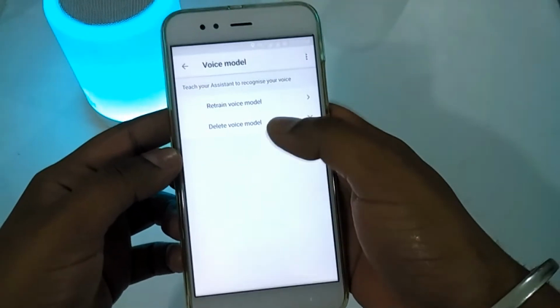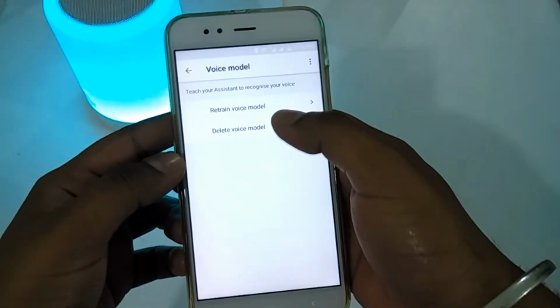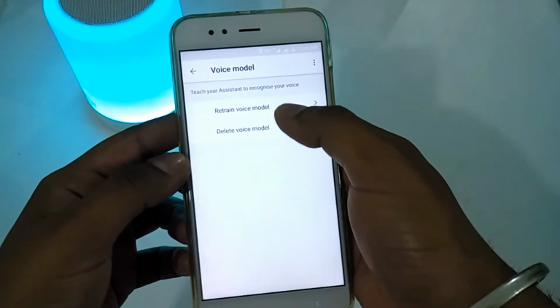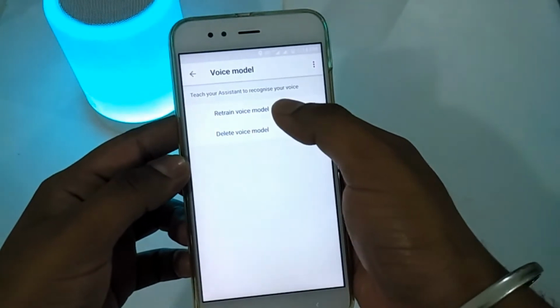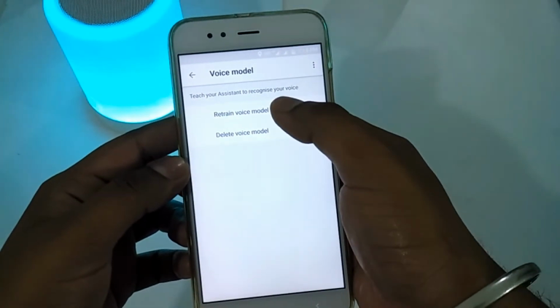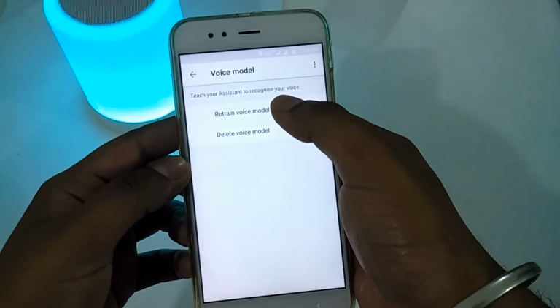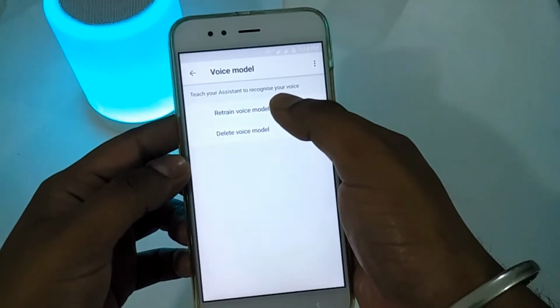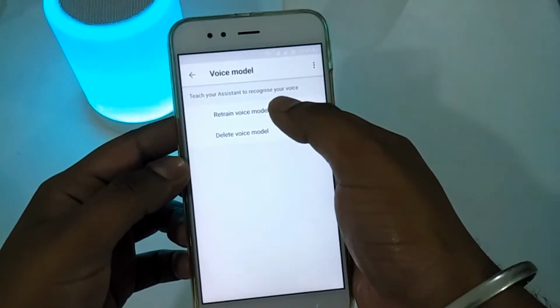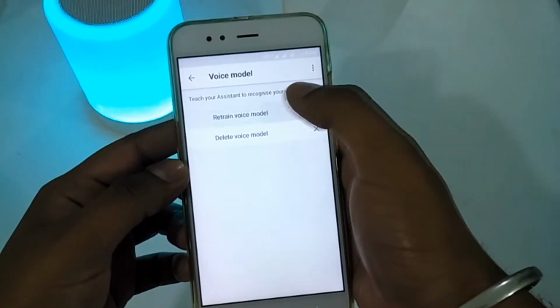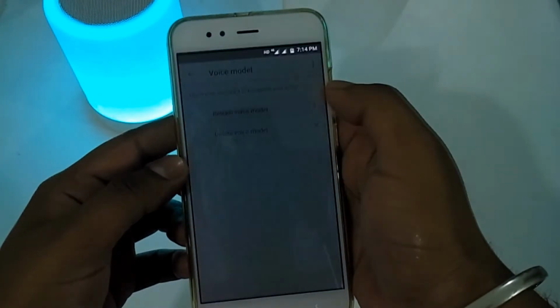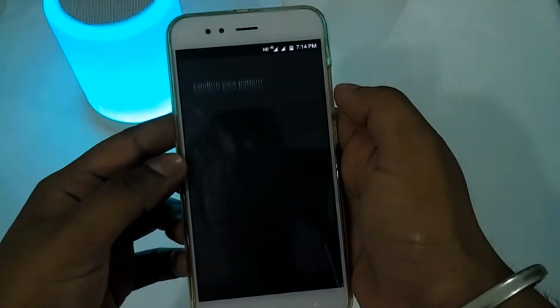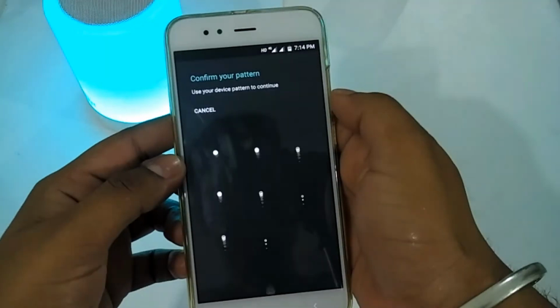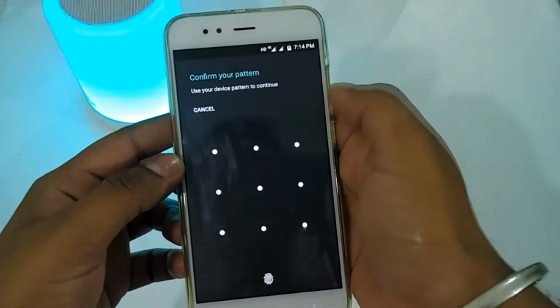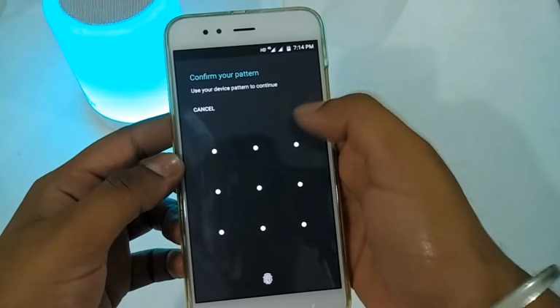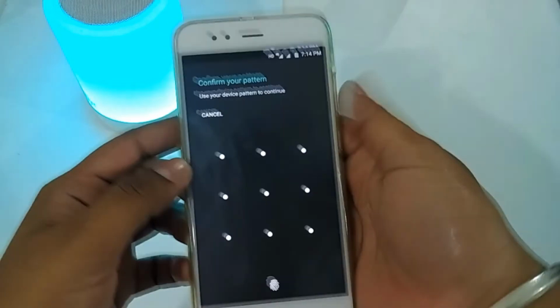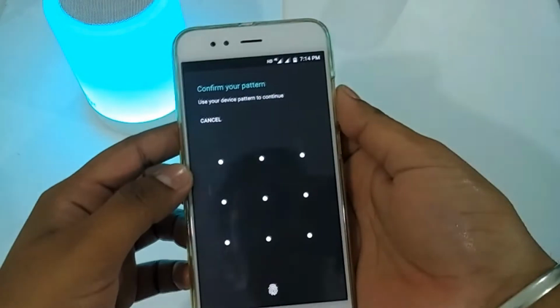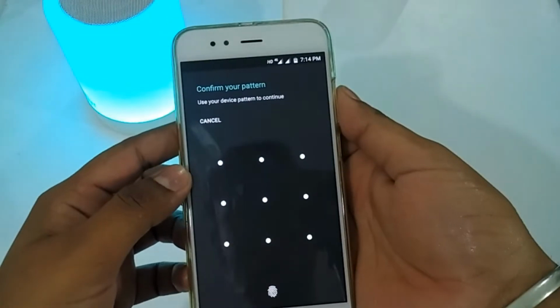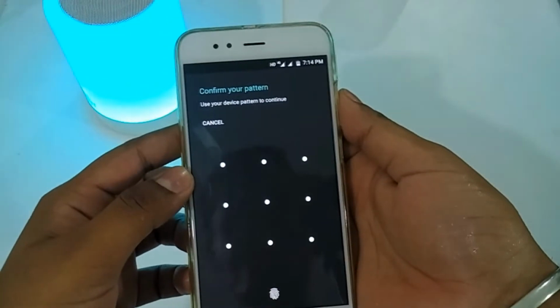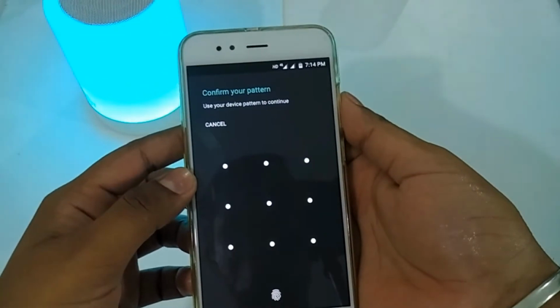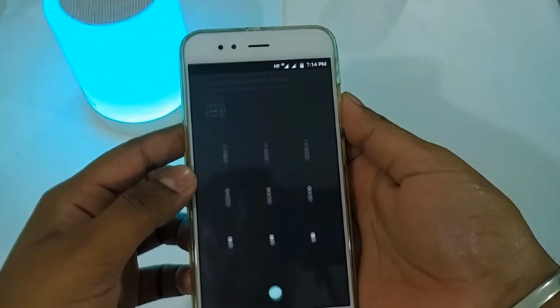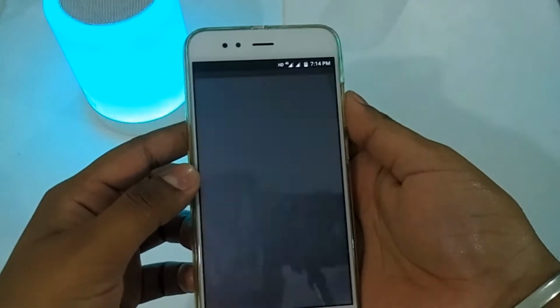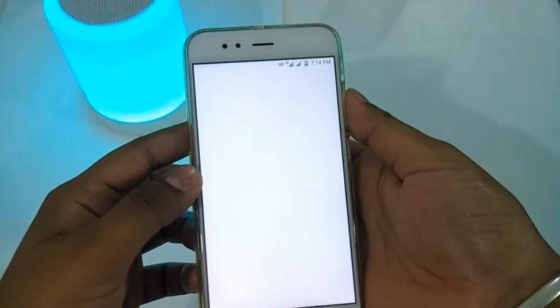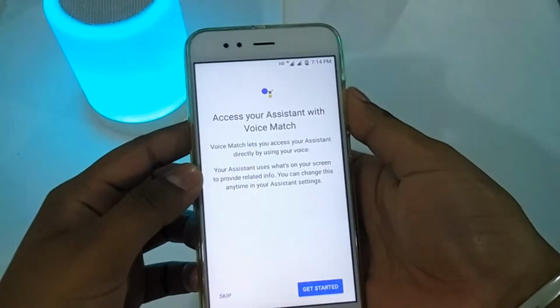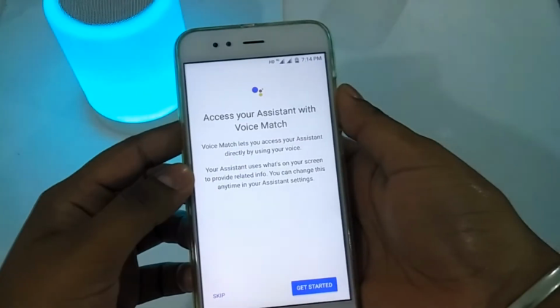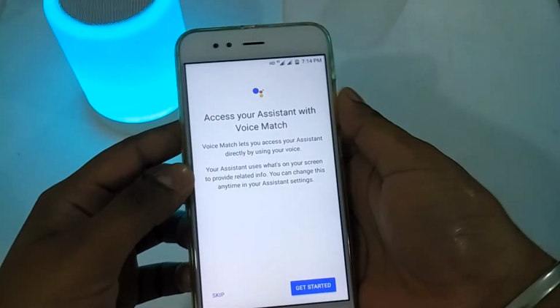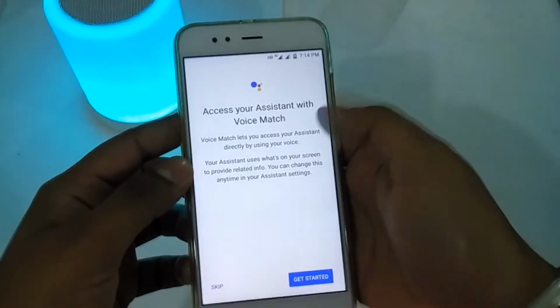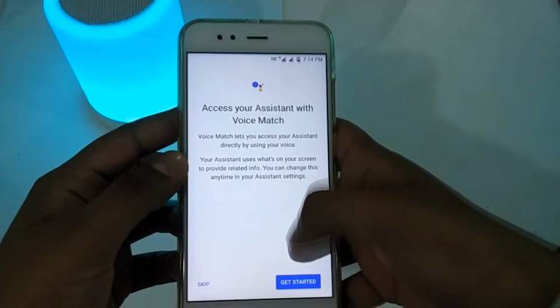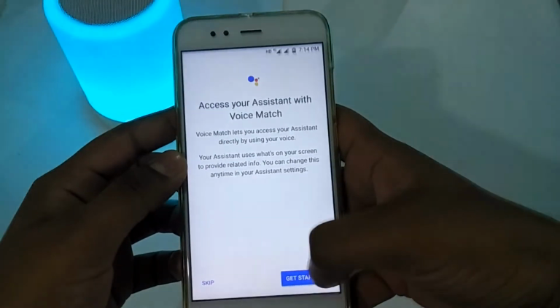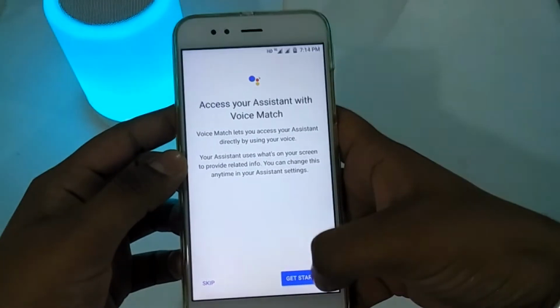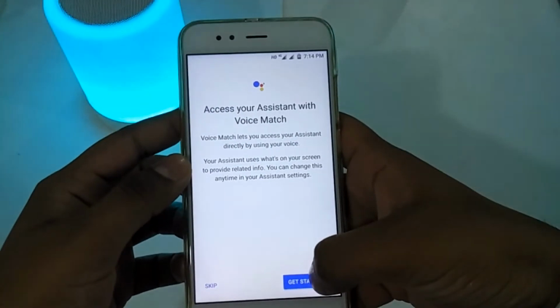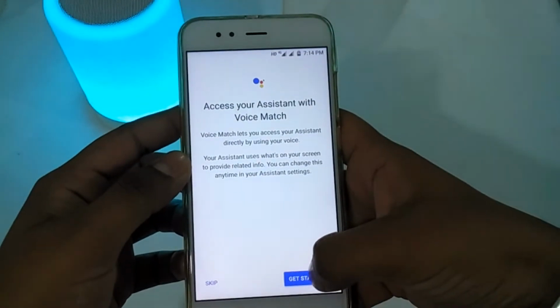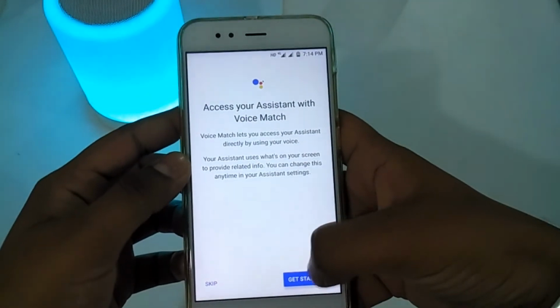Then click on Voice Model, then click on Retrain Voice Model, then click on Fingerprint, and then click Get Started.